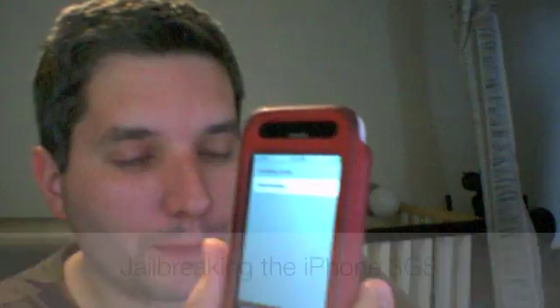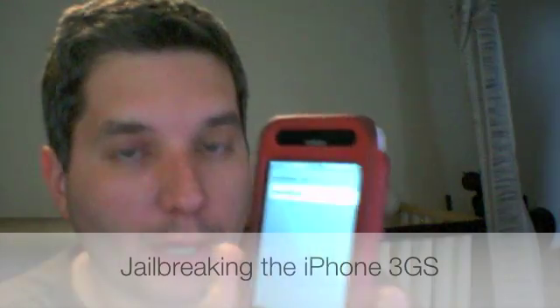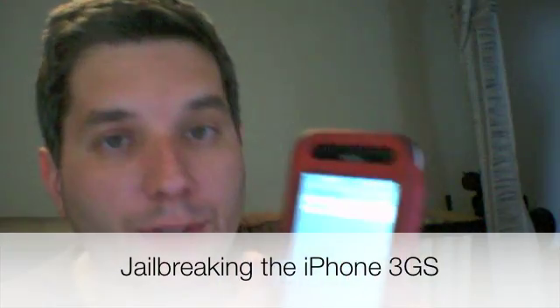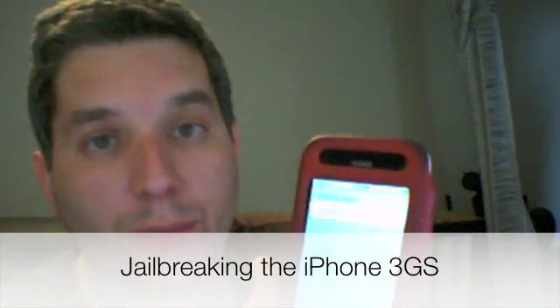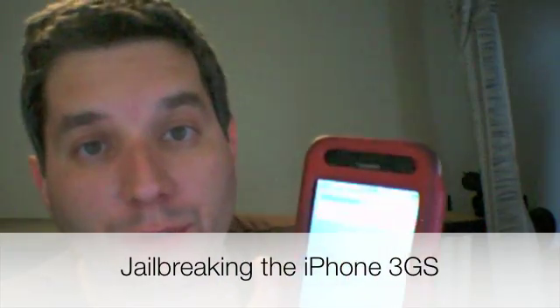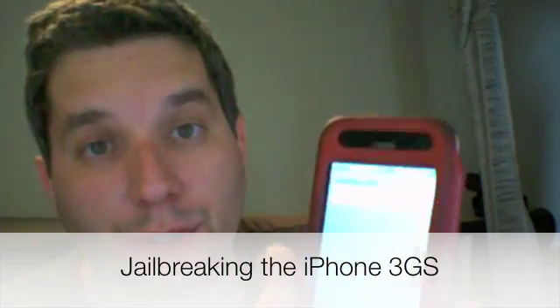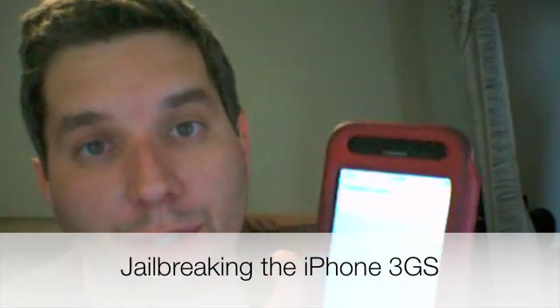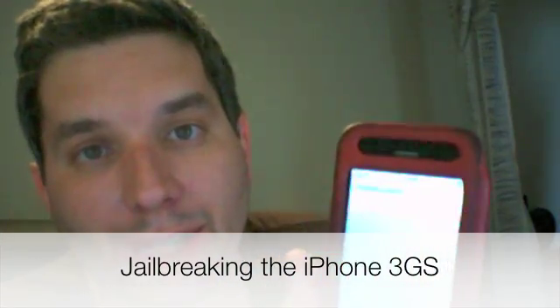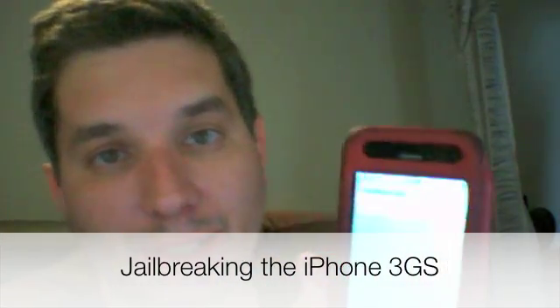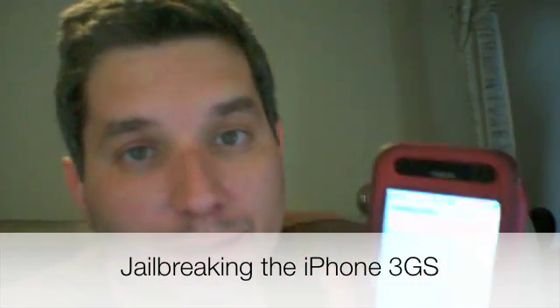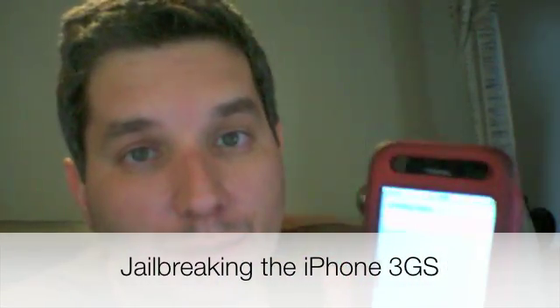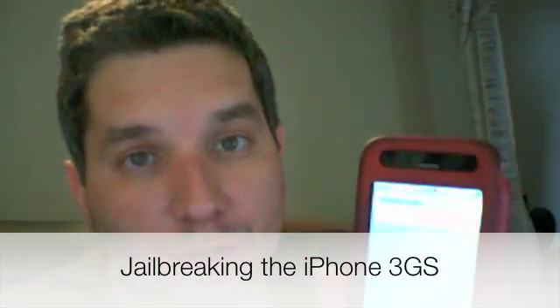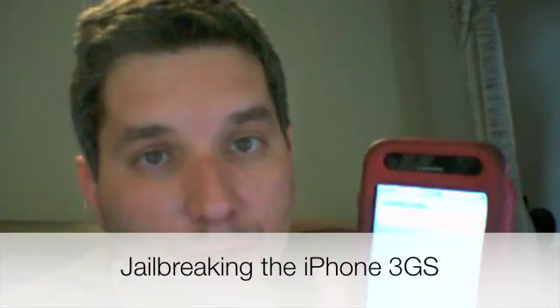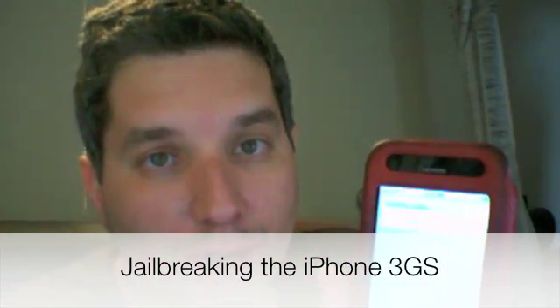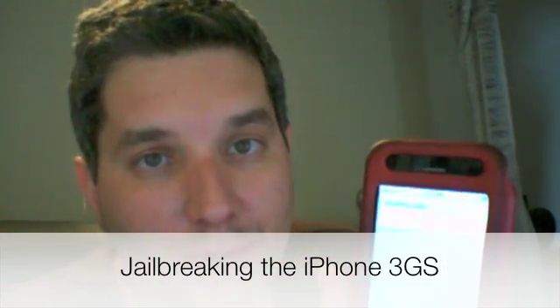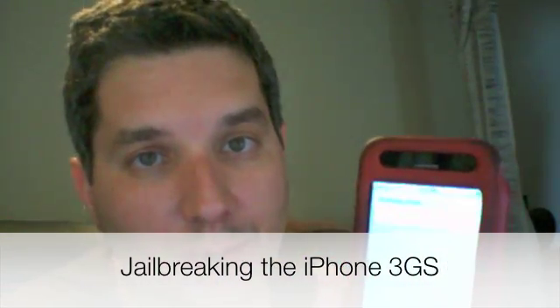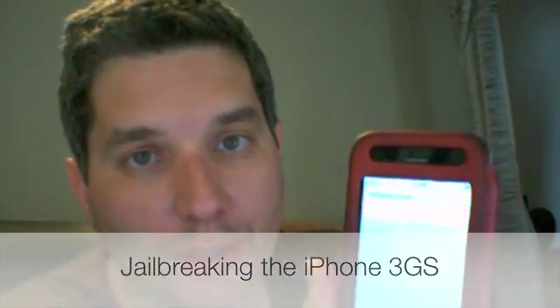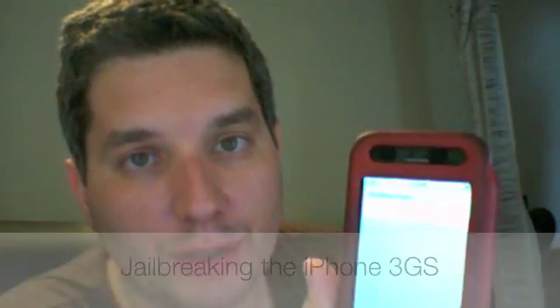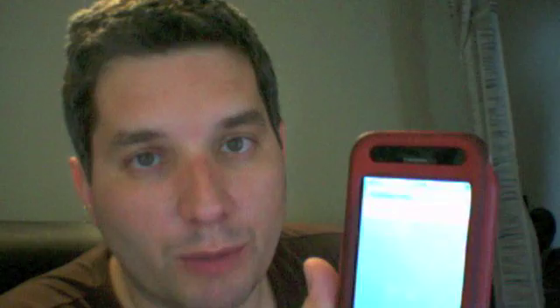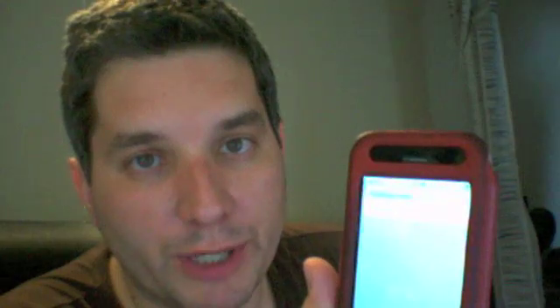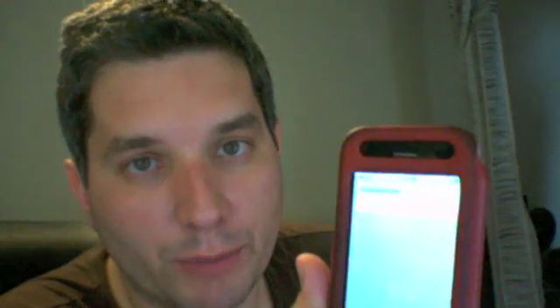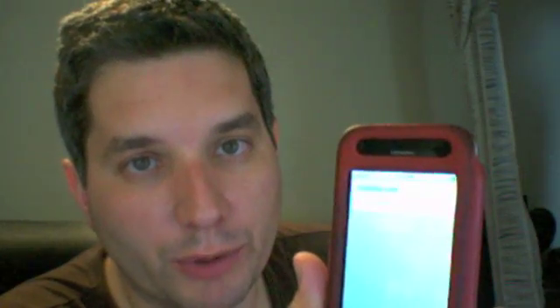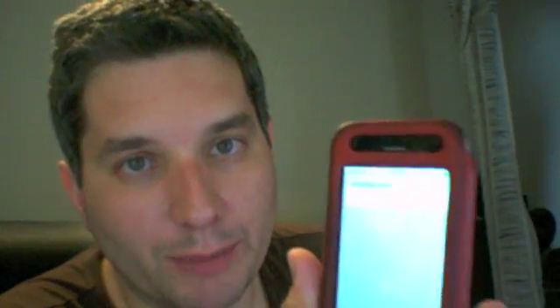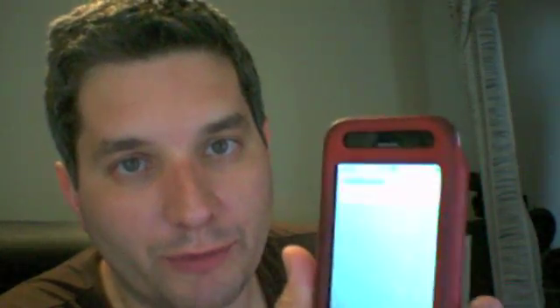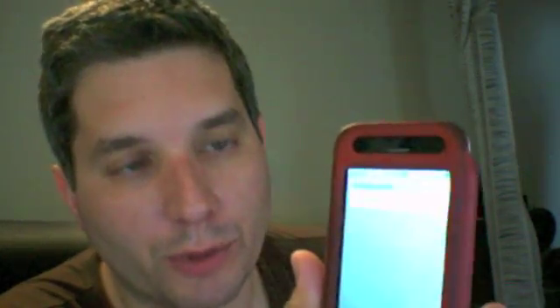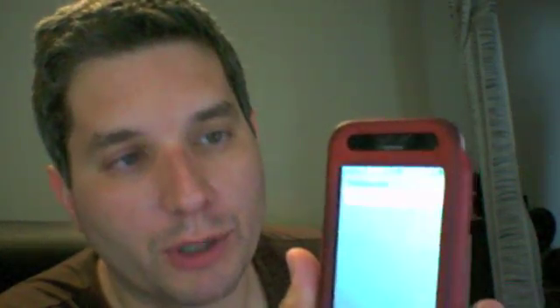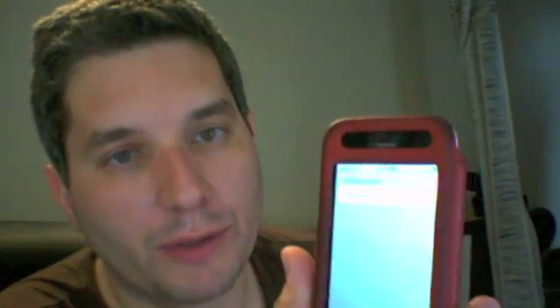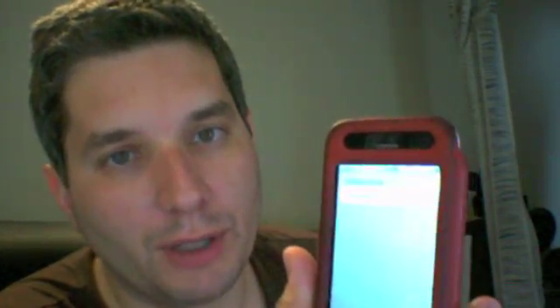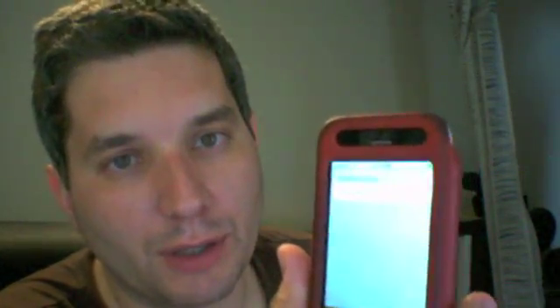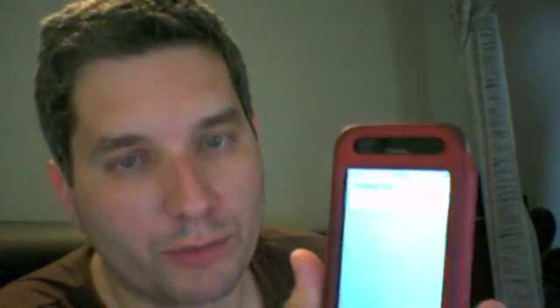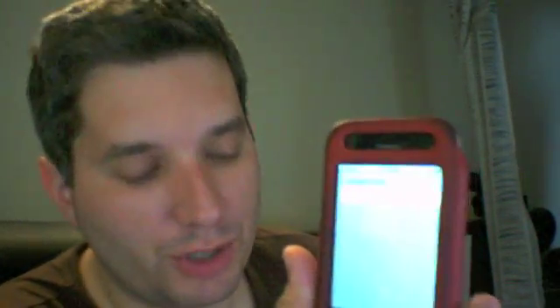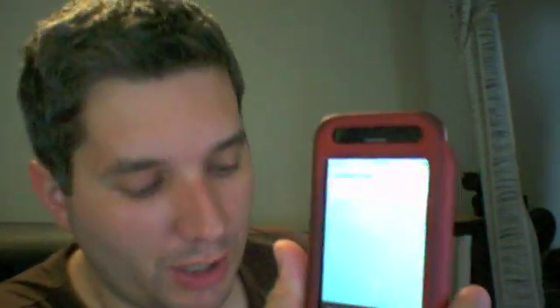Hi guys, John Biggs with CrunchGear here, and I just installed GeoHot's jailbreaking program for the 3GS.